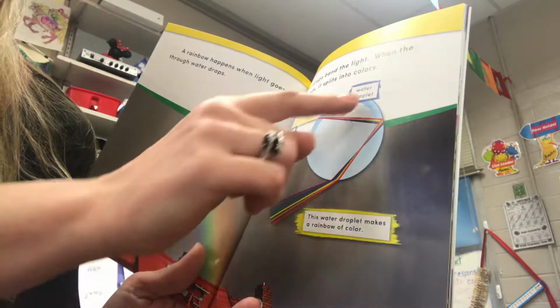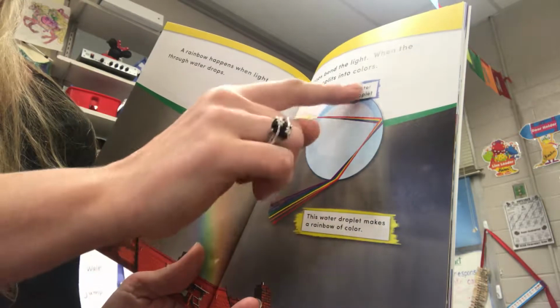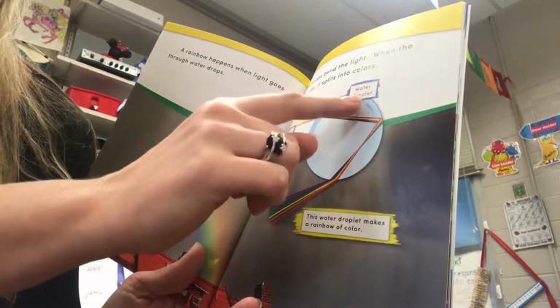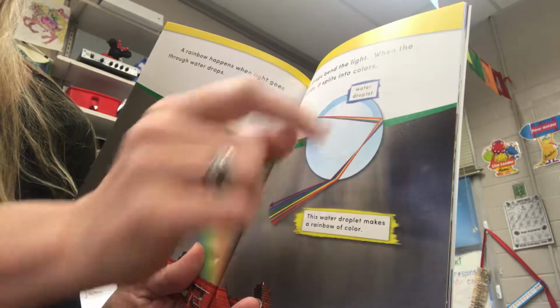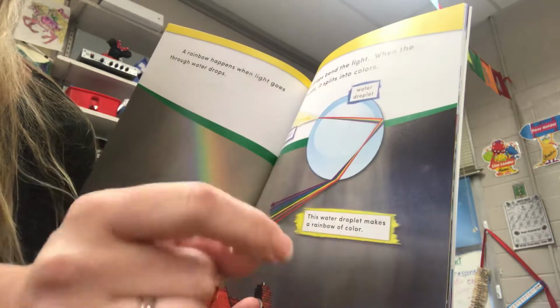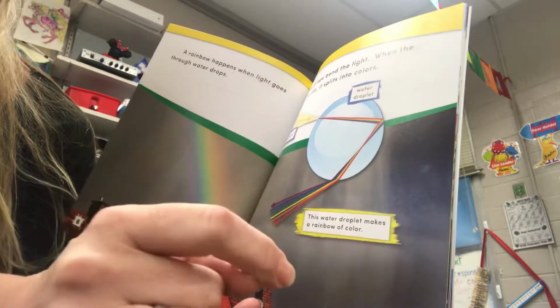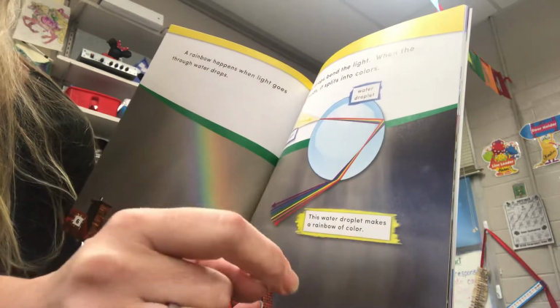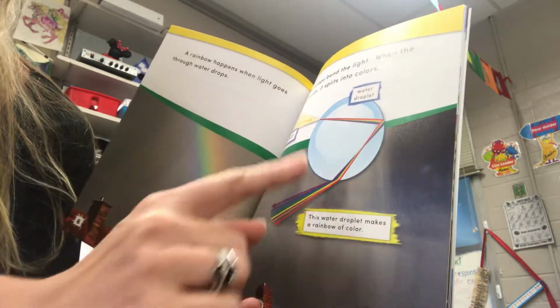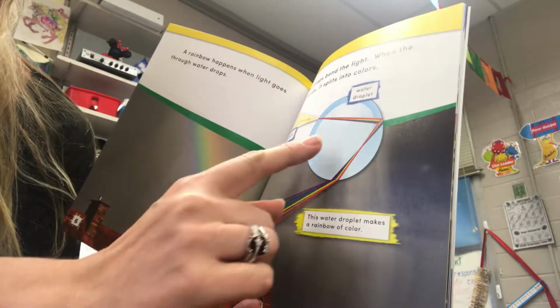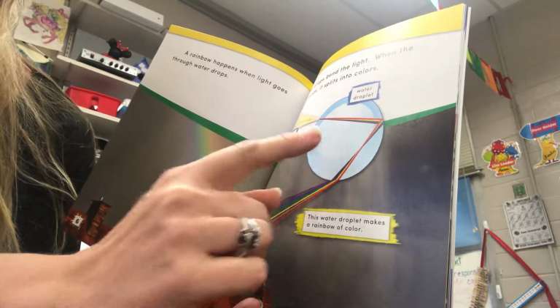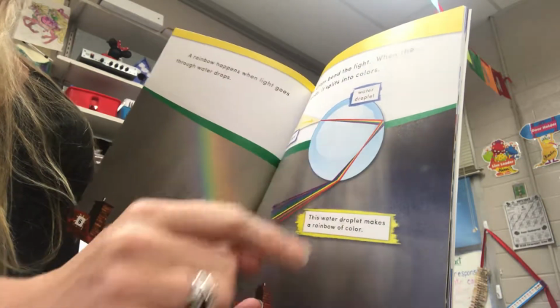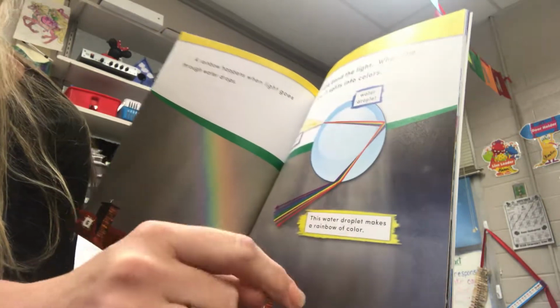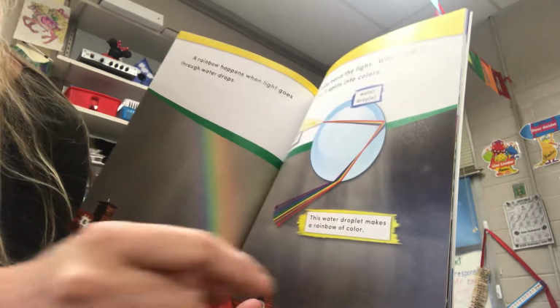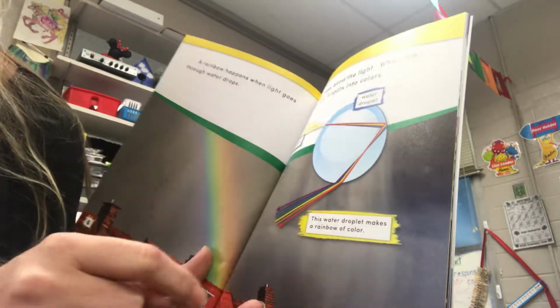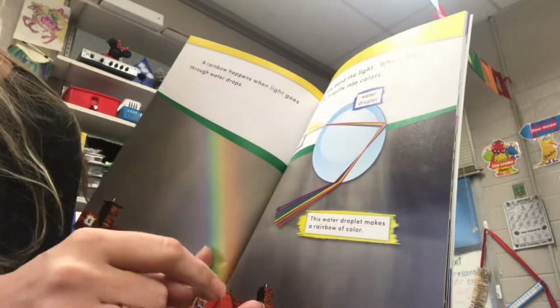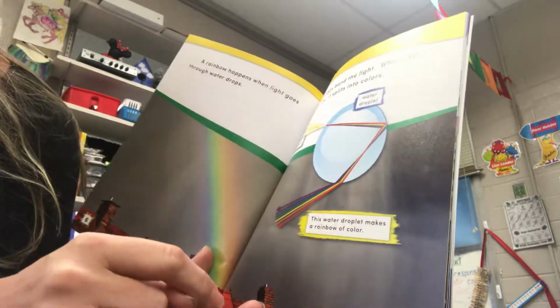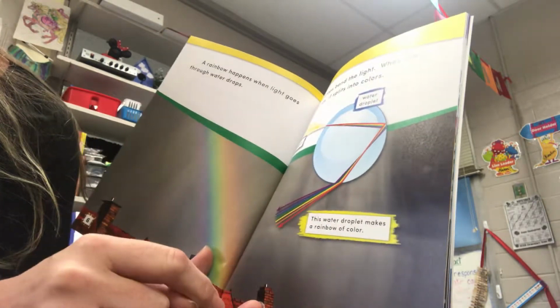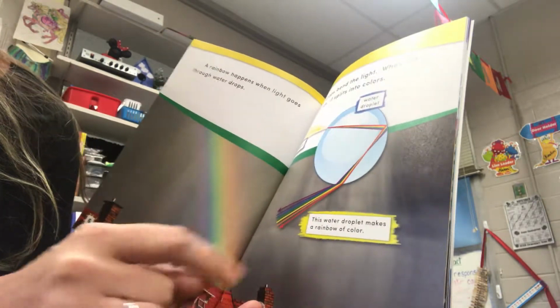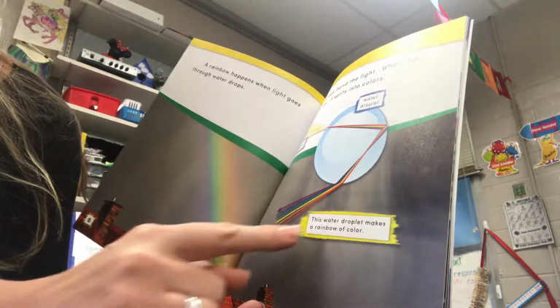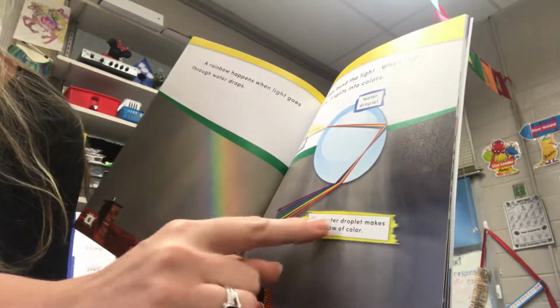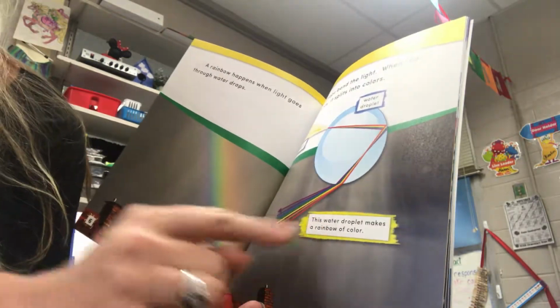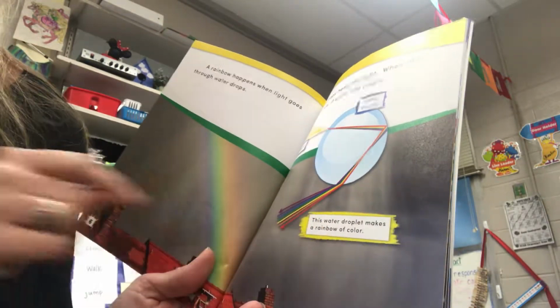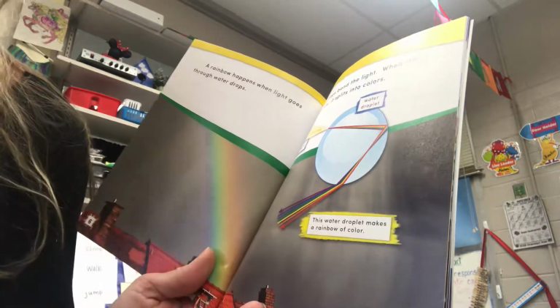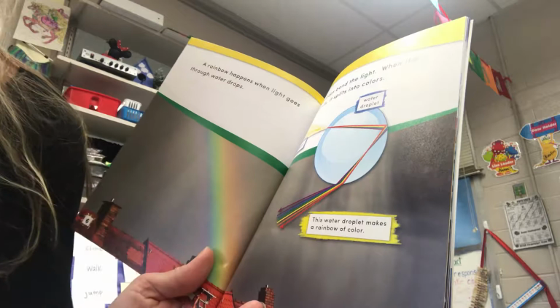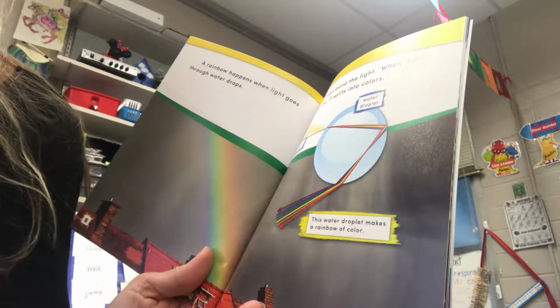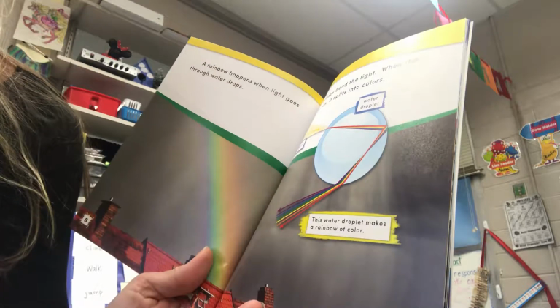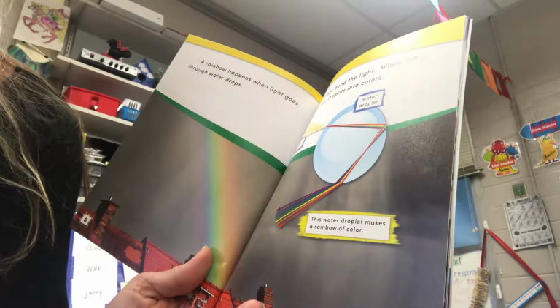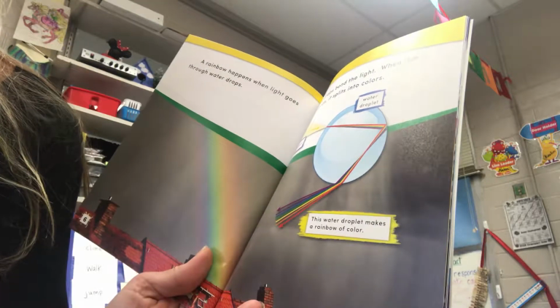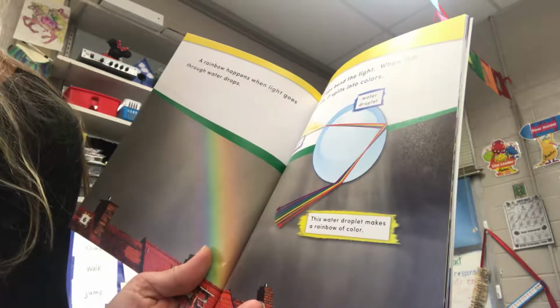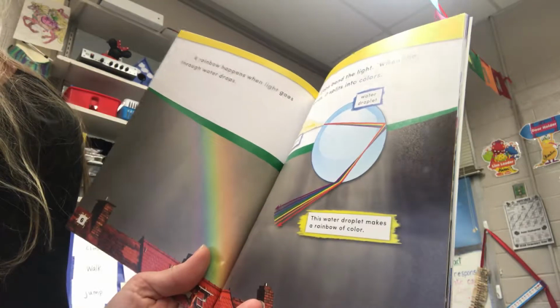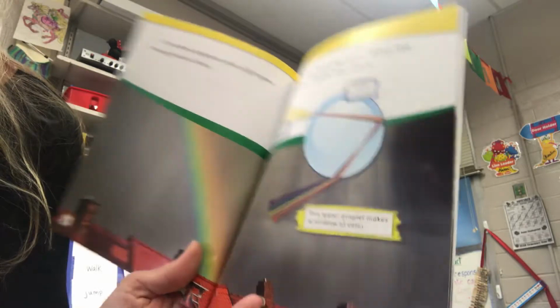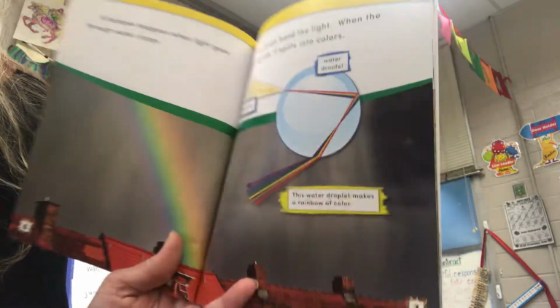Water droplet. This water droplet makes a rainbow of color.